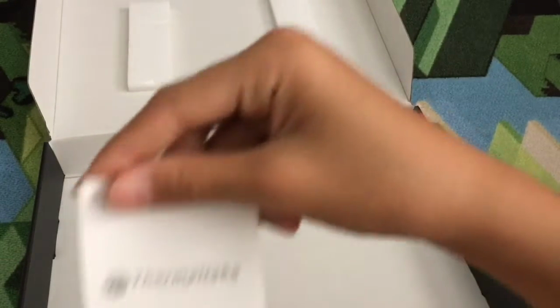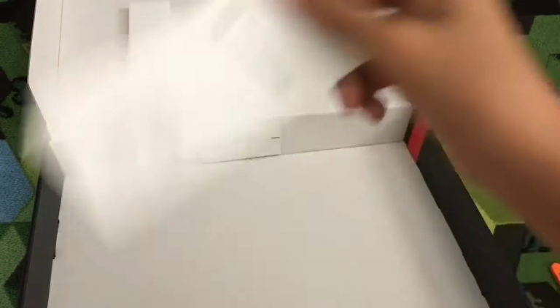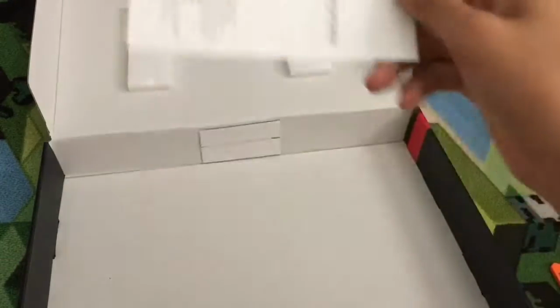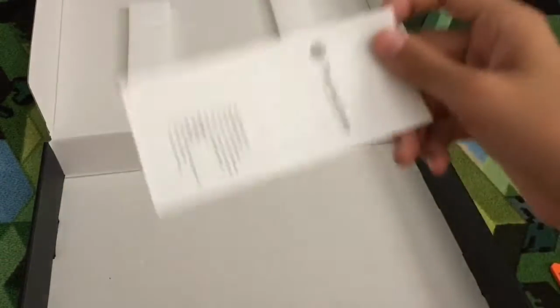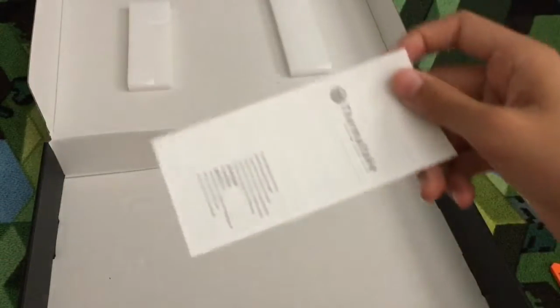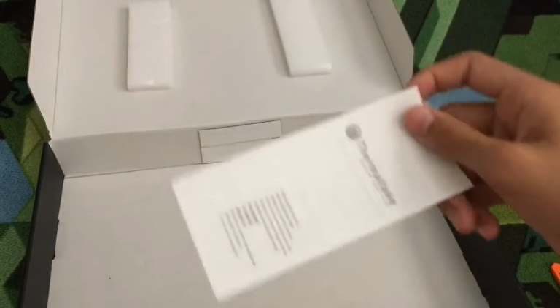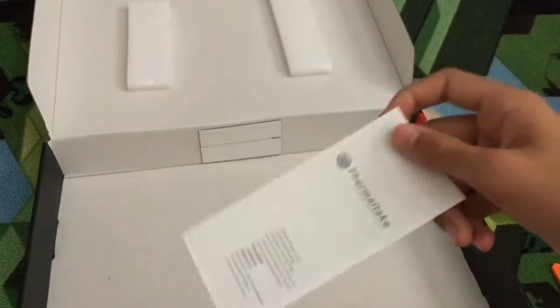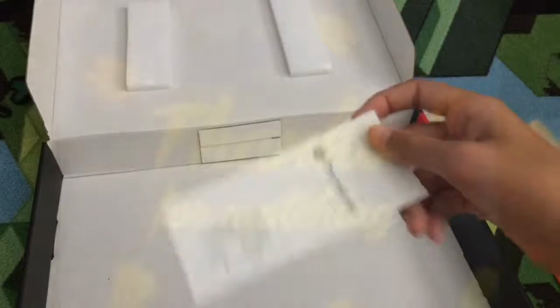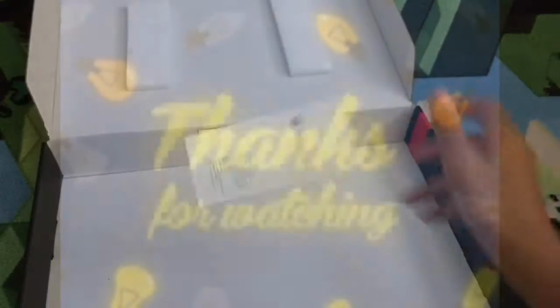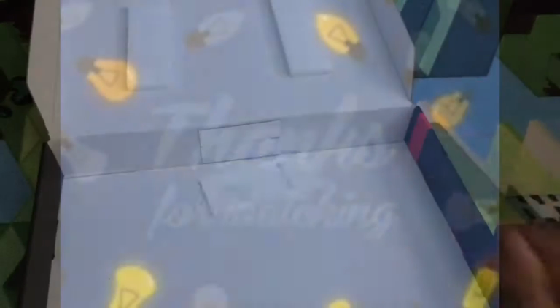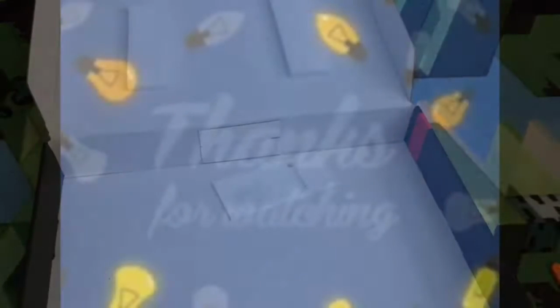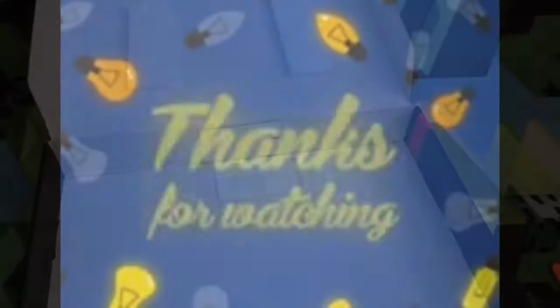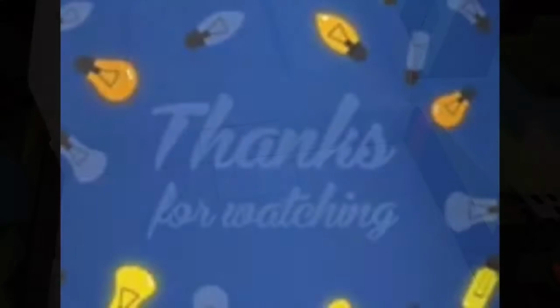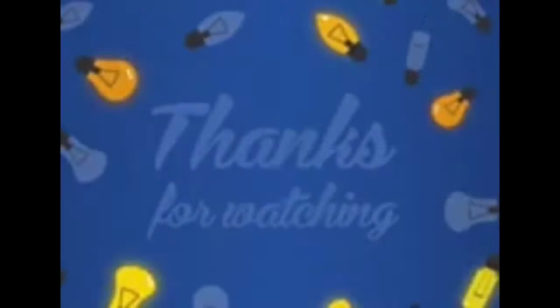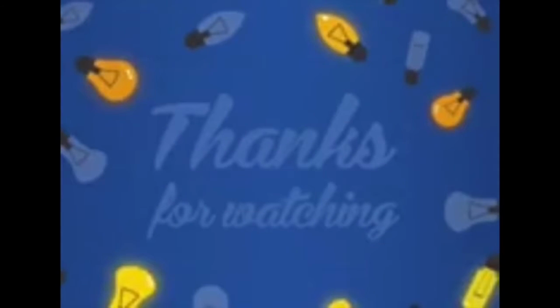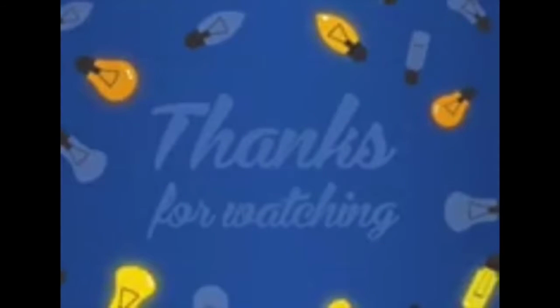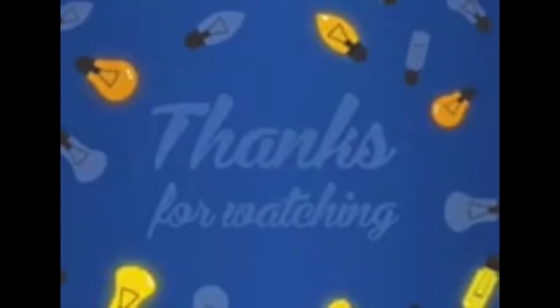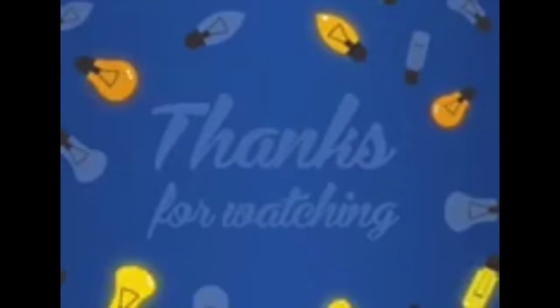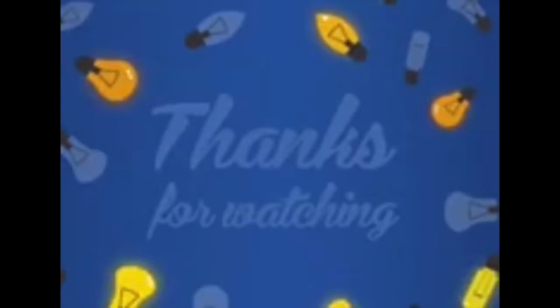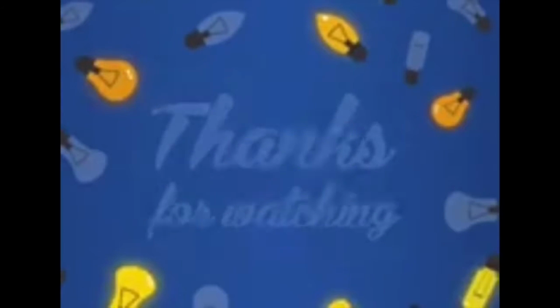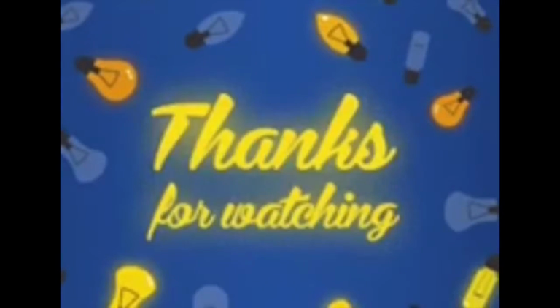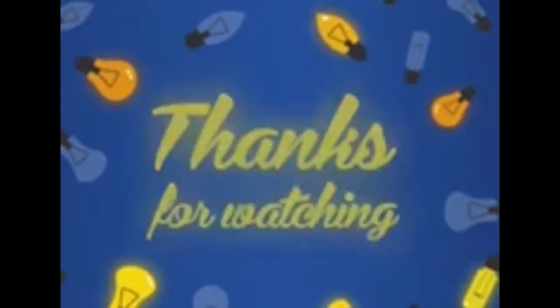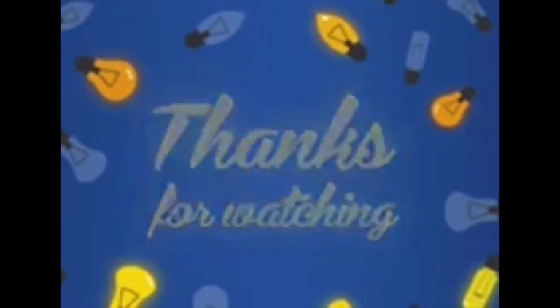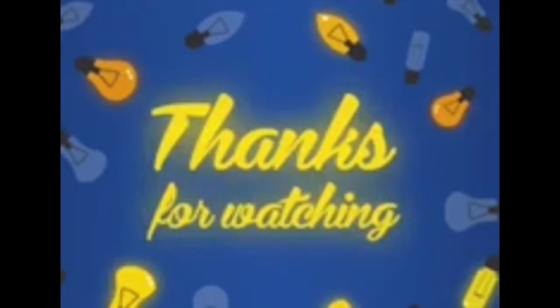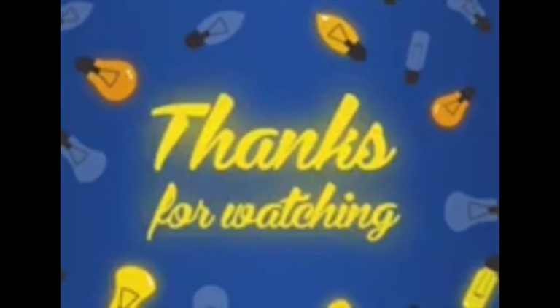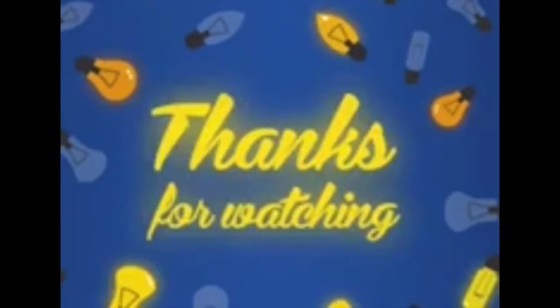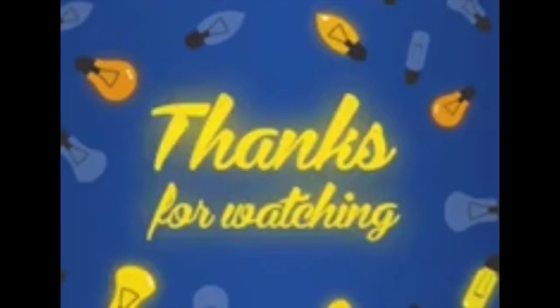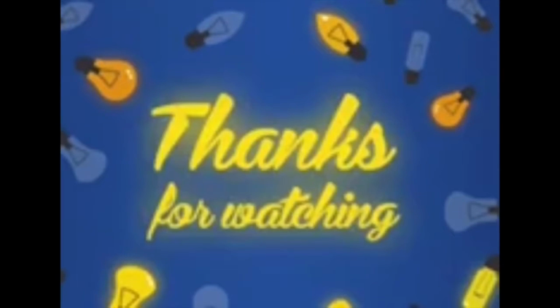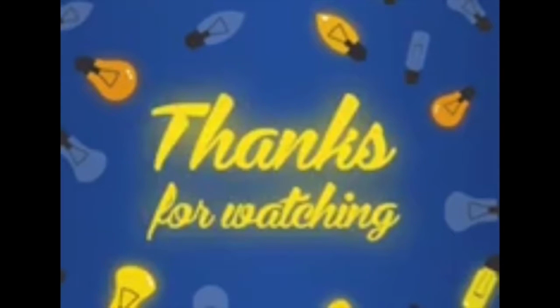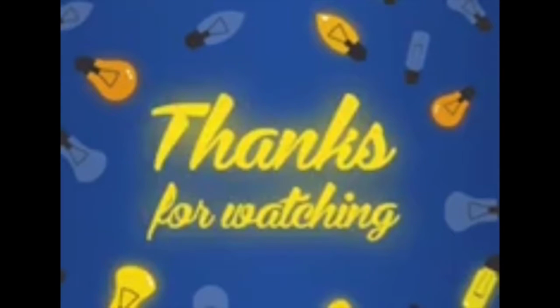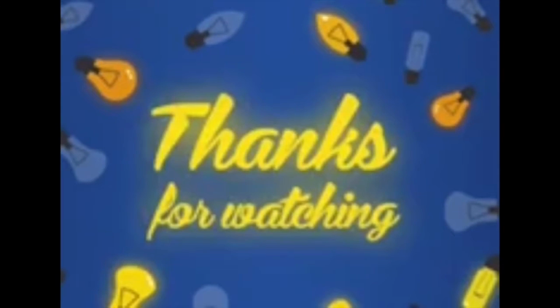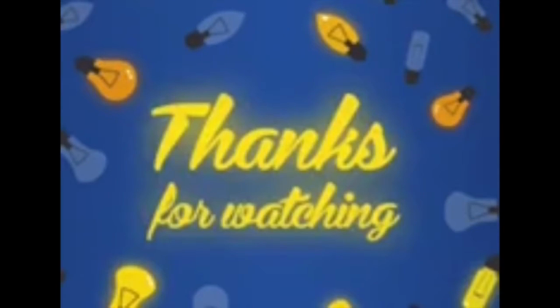That's the warranty. Thanks for watching — don't forget to like and subscribe.